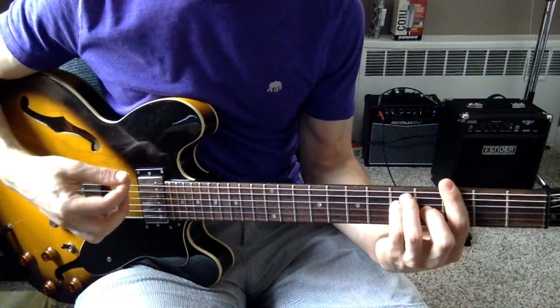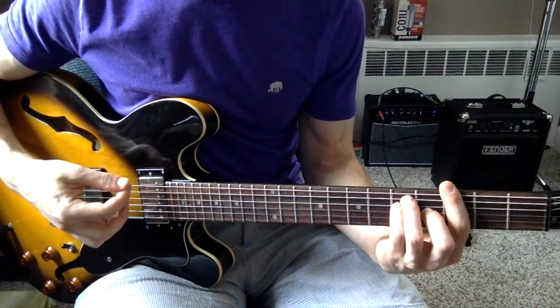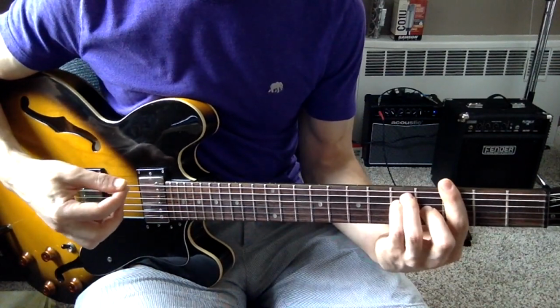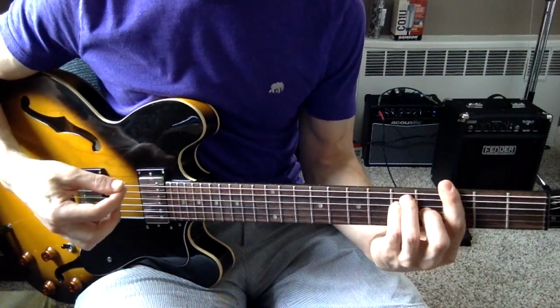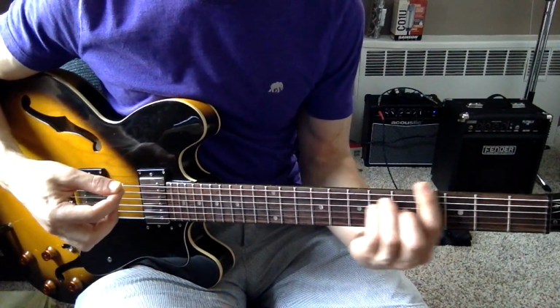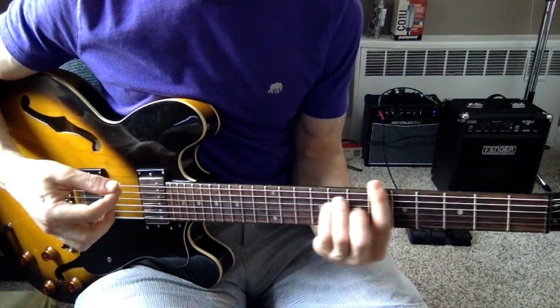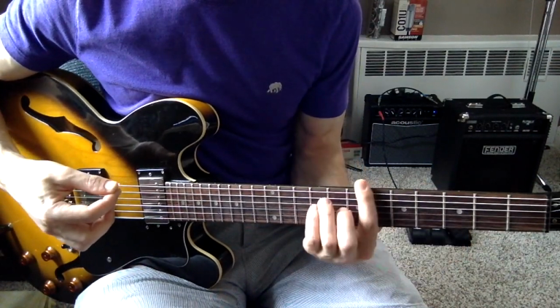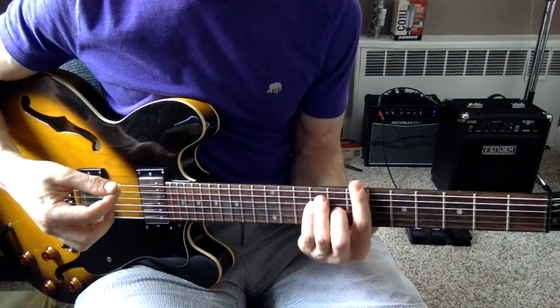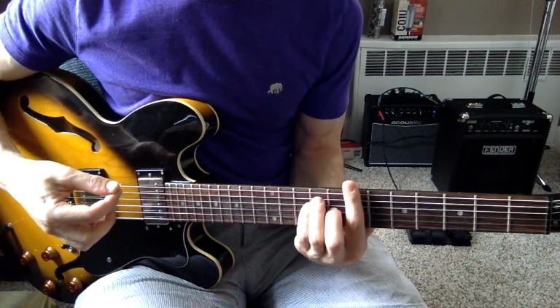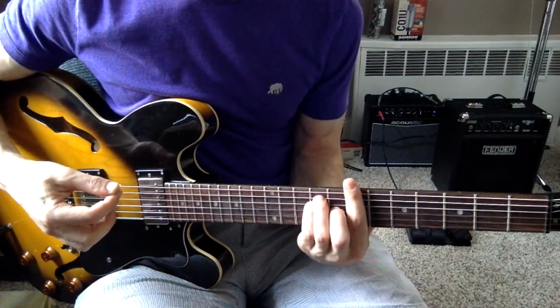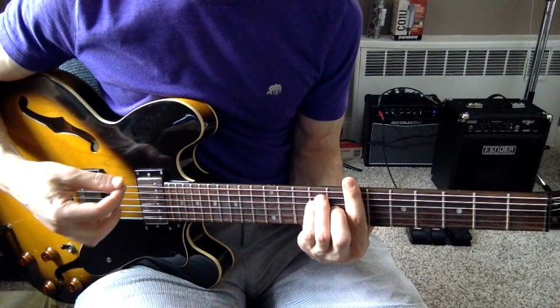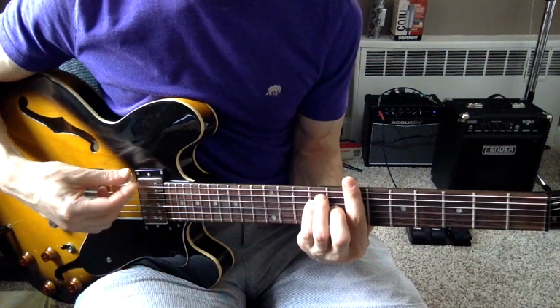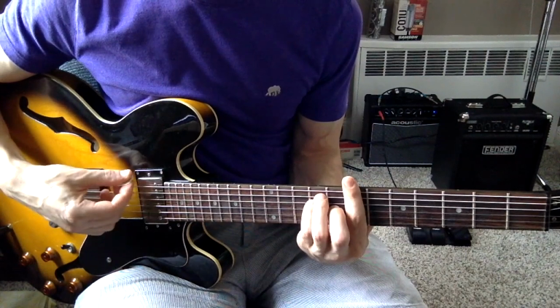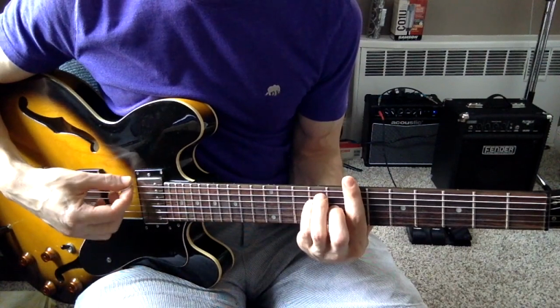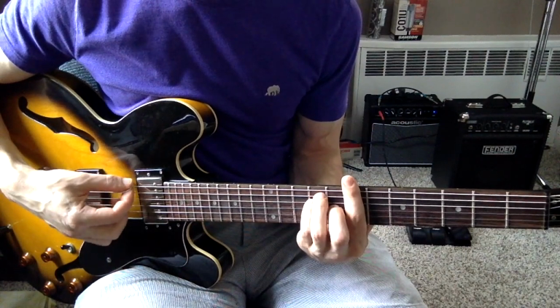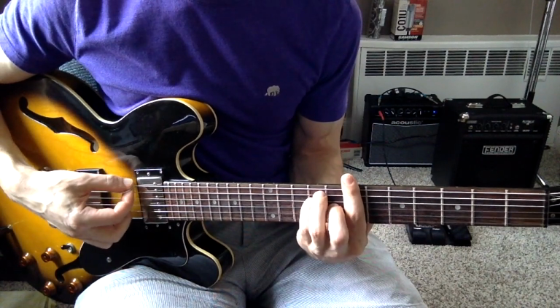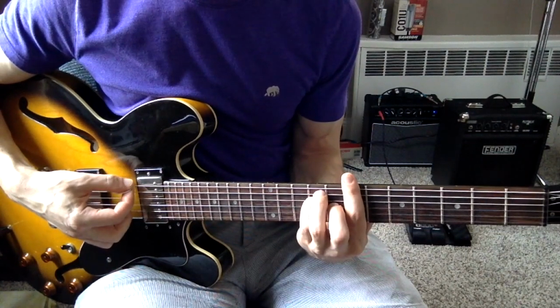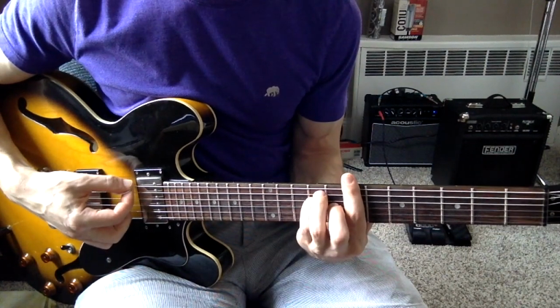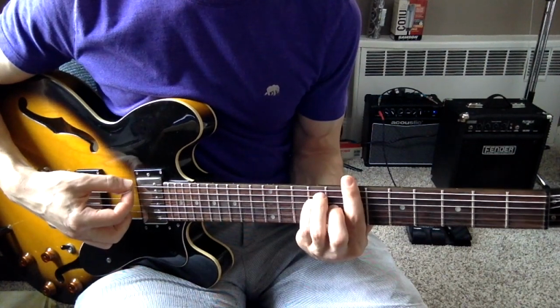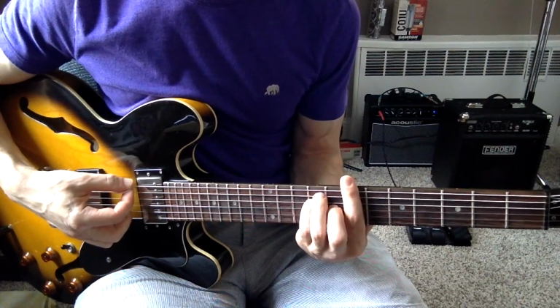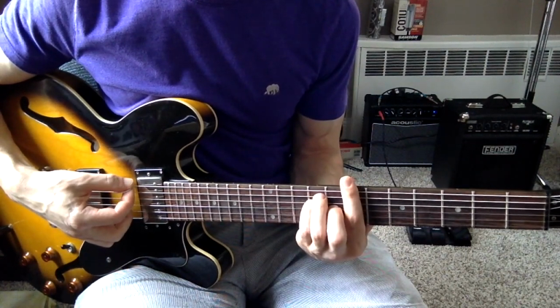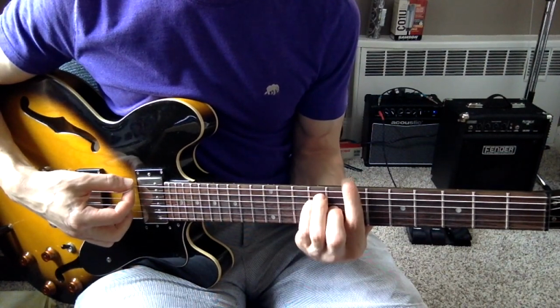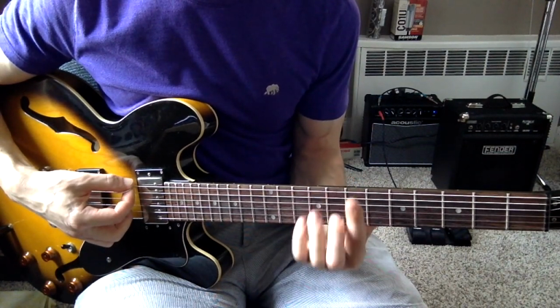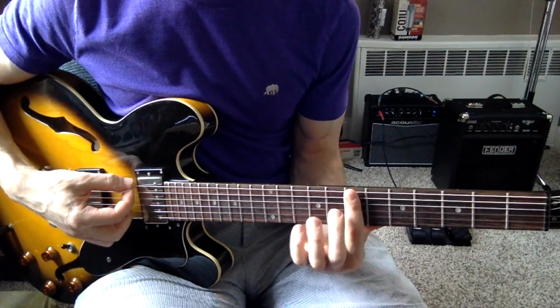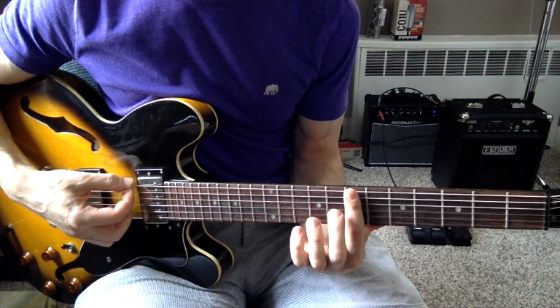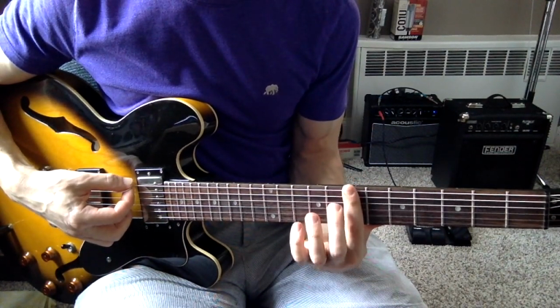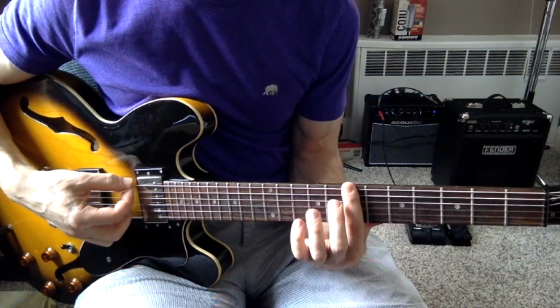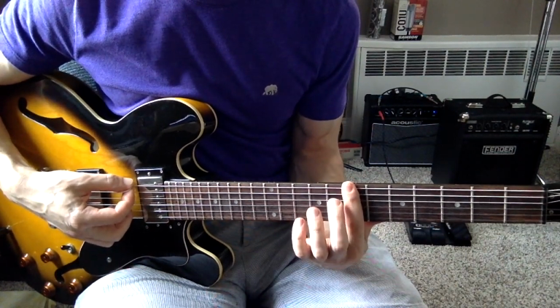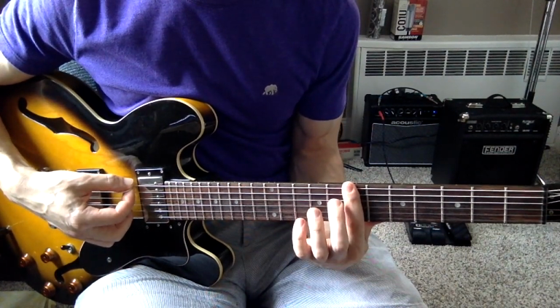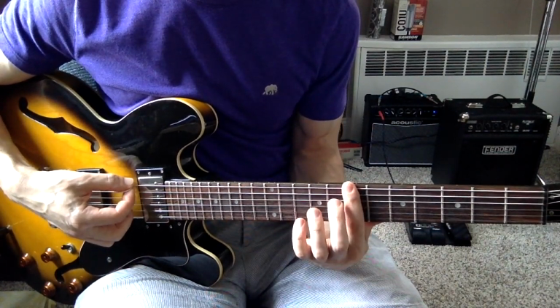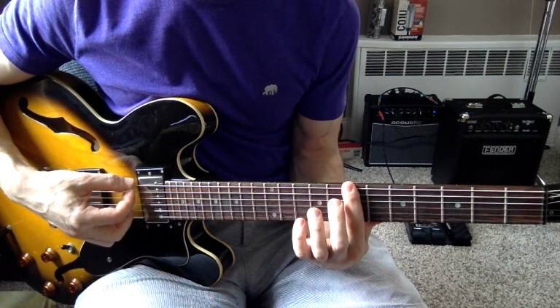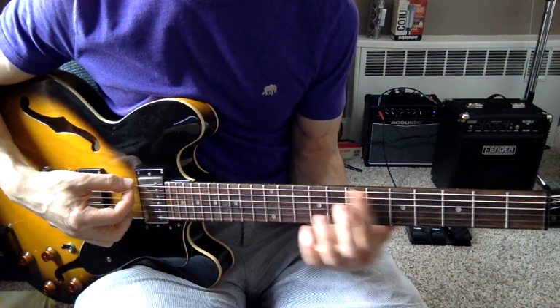Then you're going to go up to the B bar chord, which means you're putting your index finger across the seventh fret.